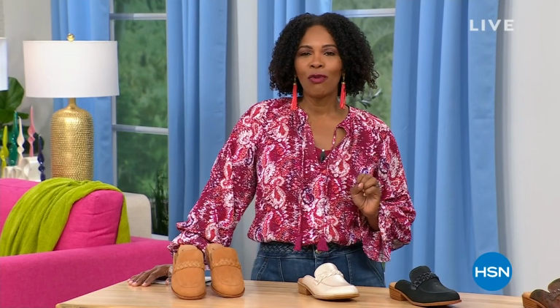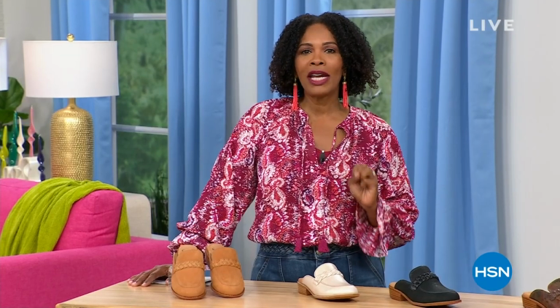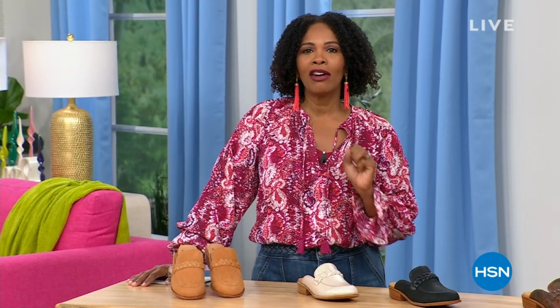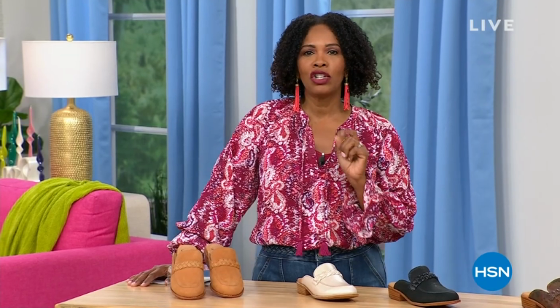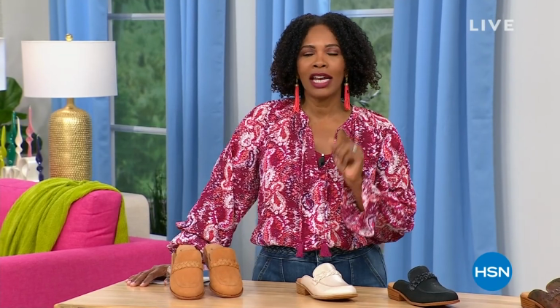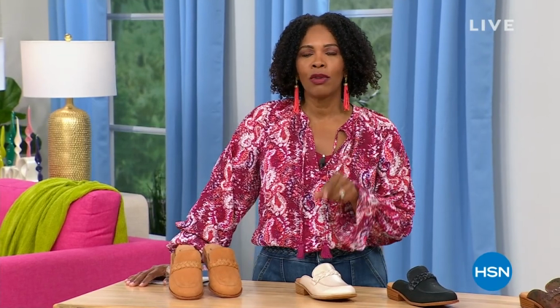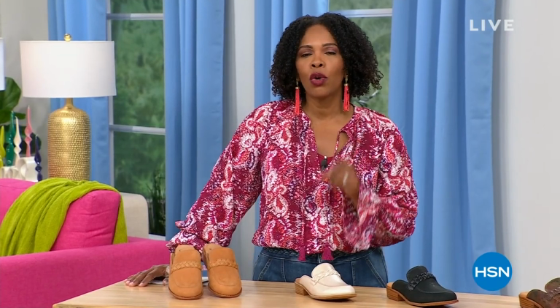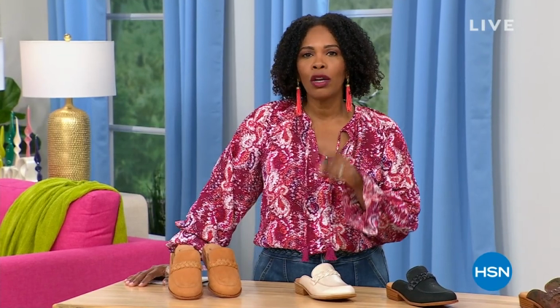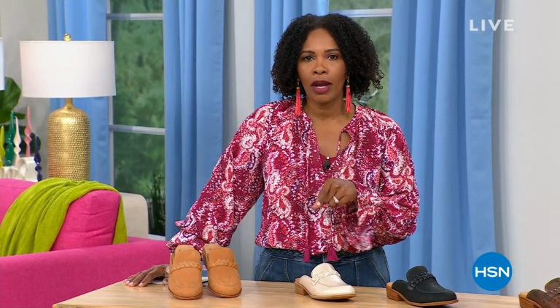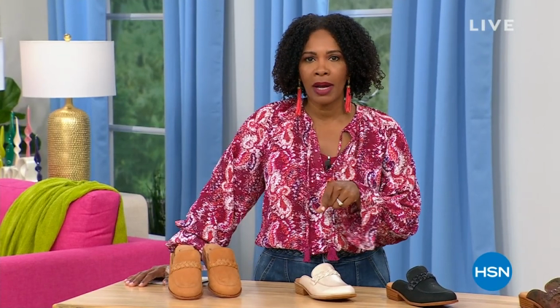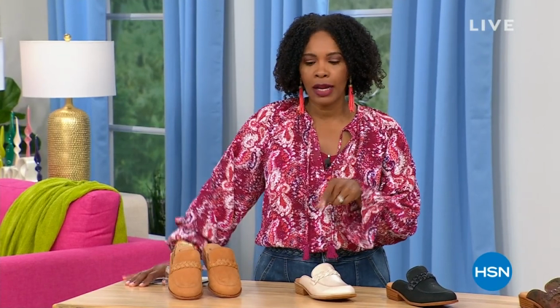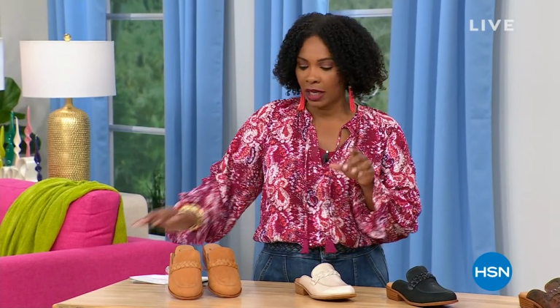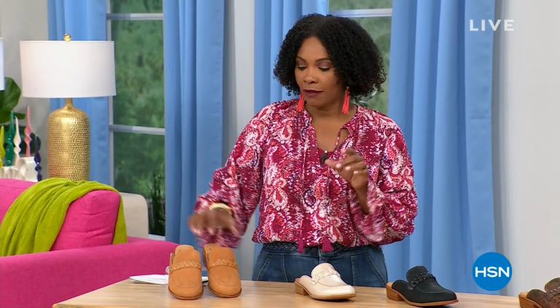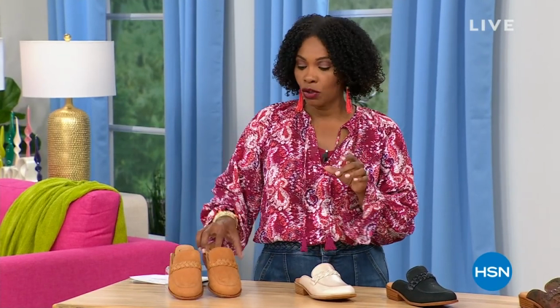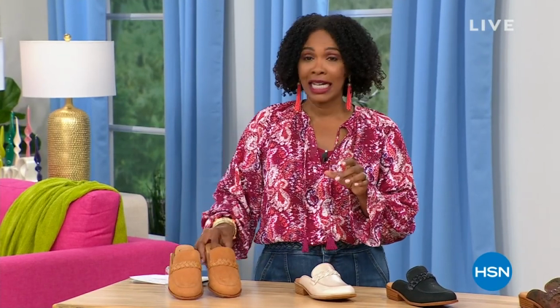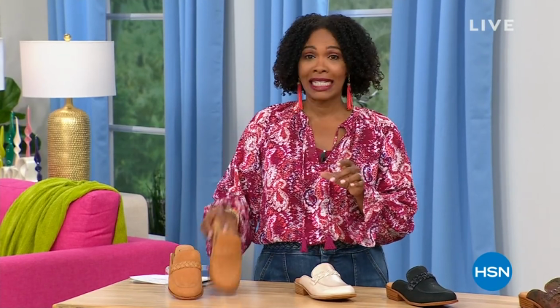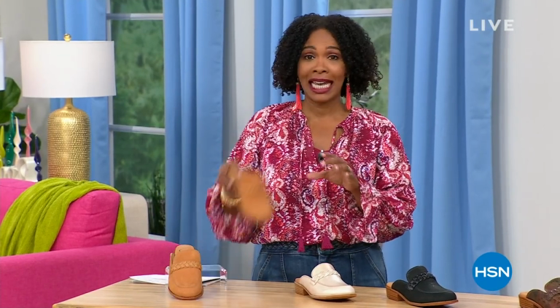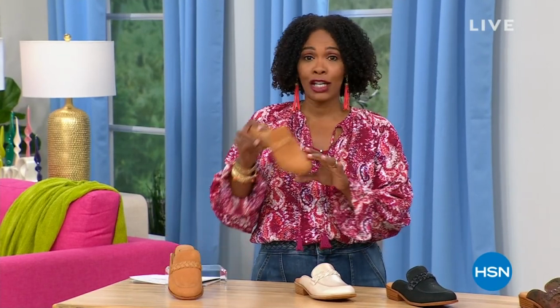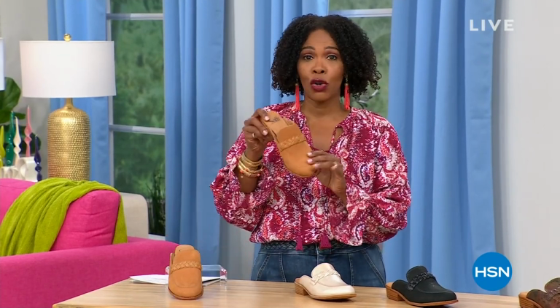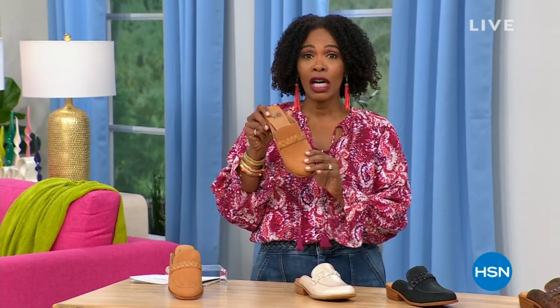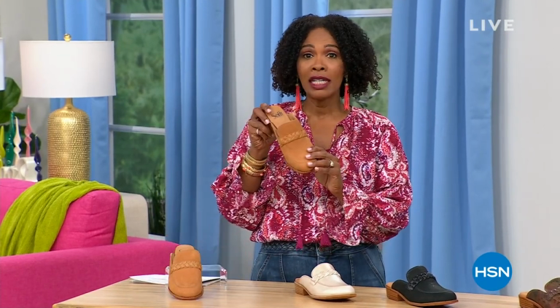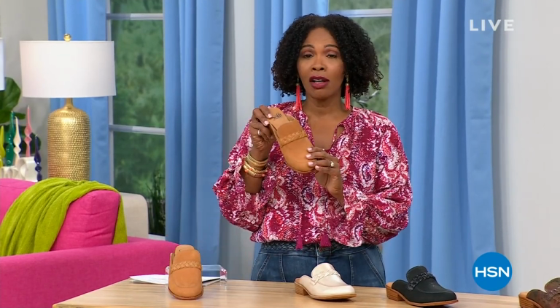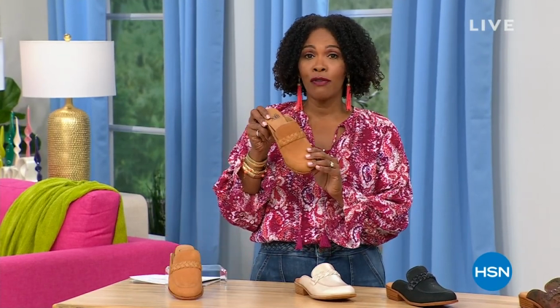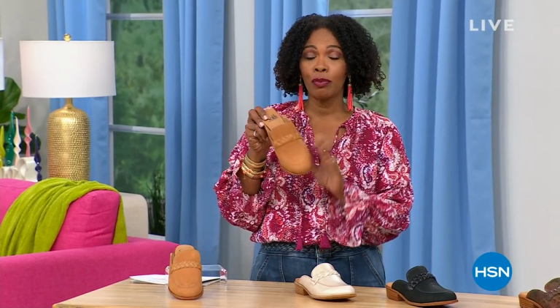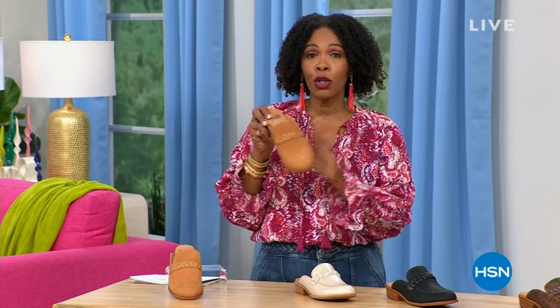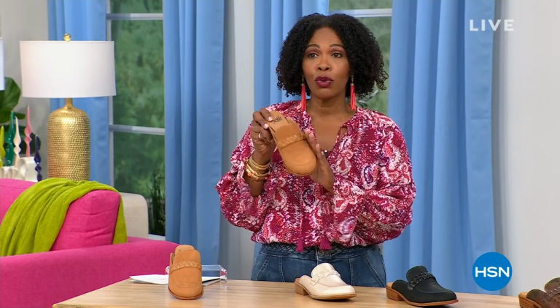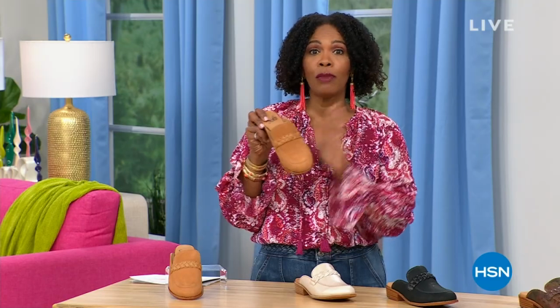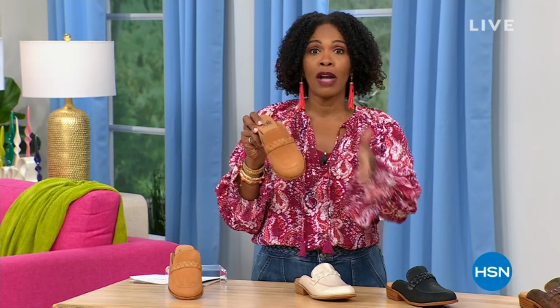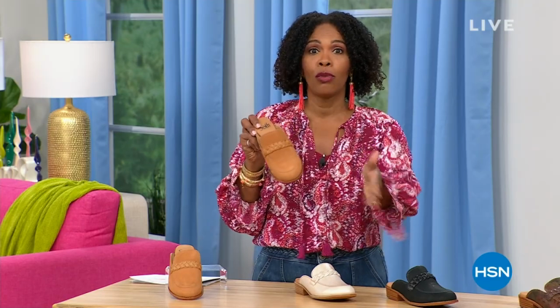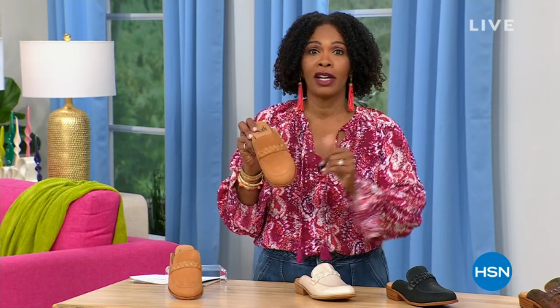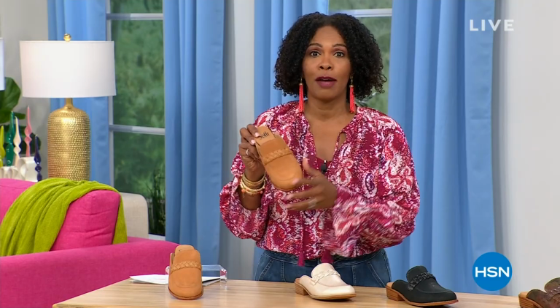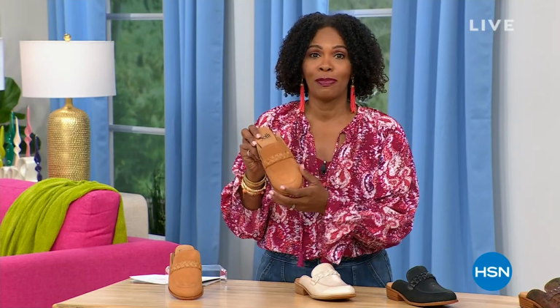We are going to check in with a quick buy — we're going to give you a chance to get your Soft mules and we've got more to come.